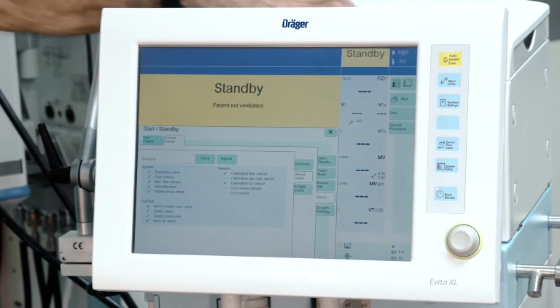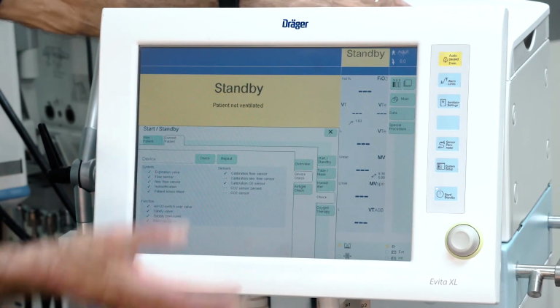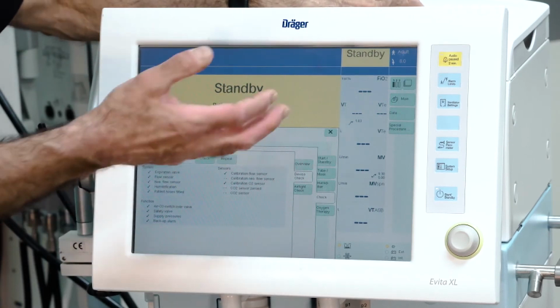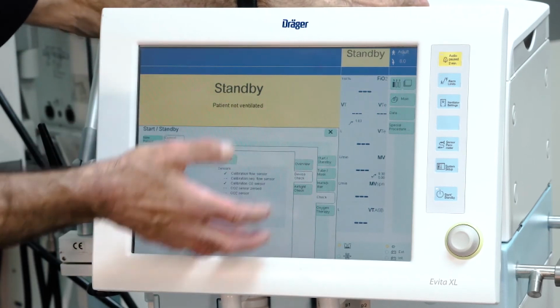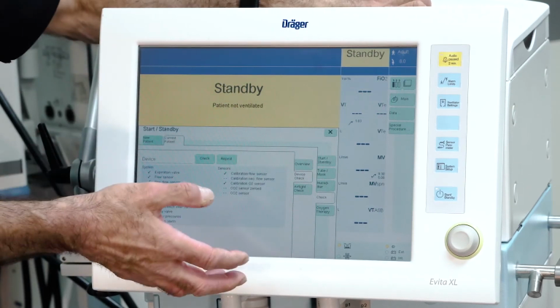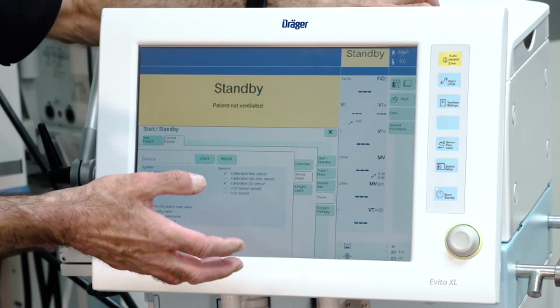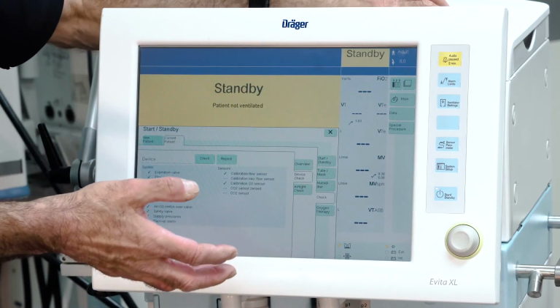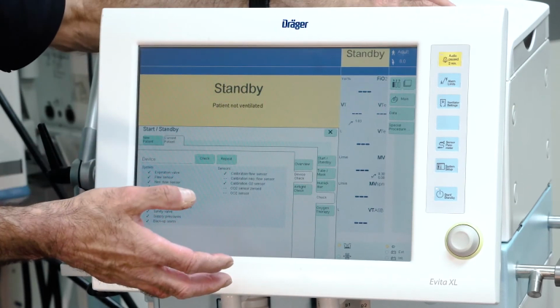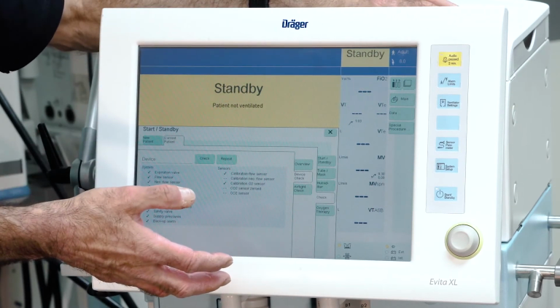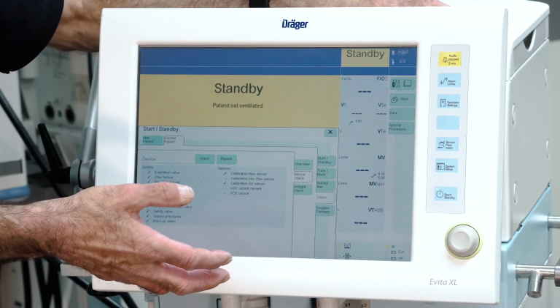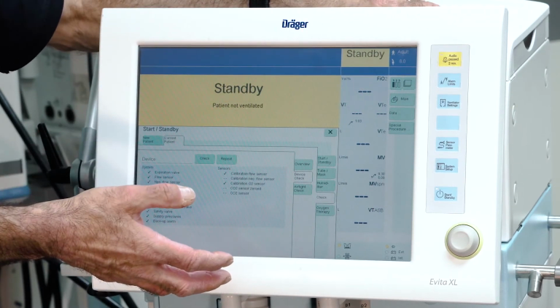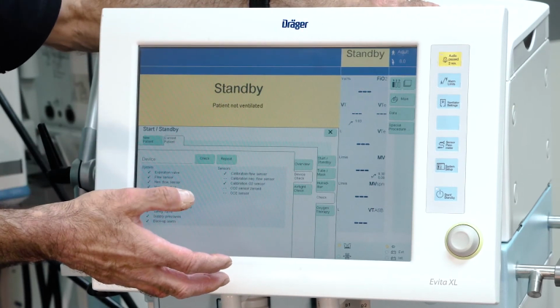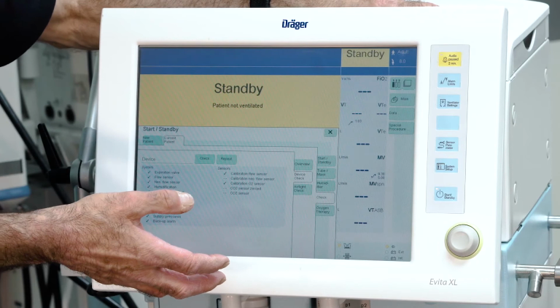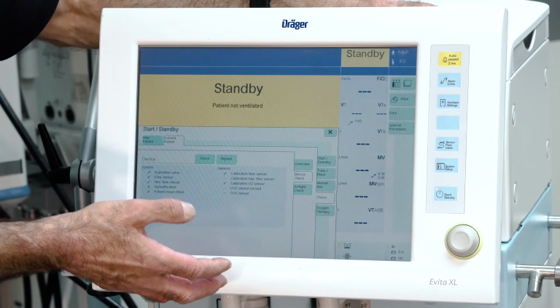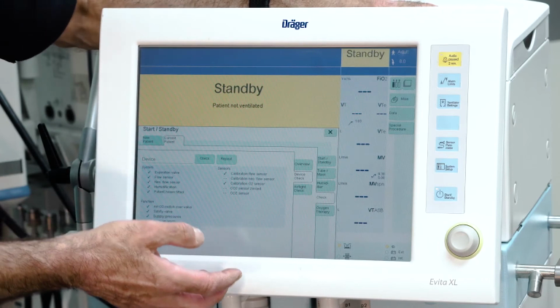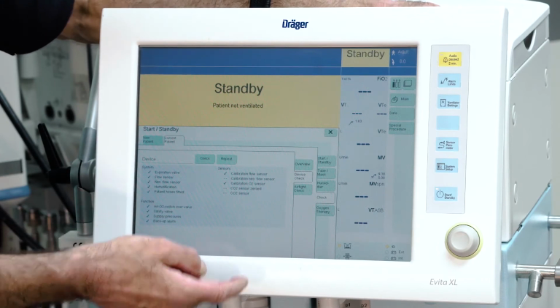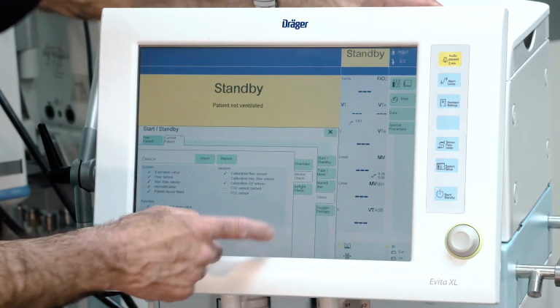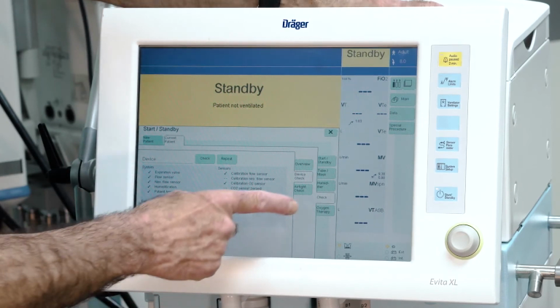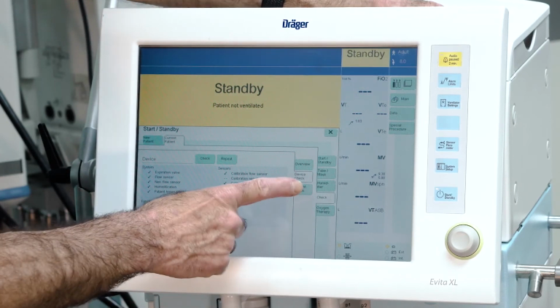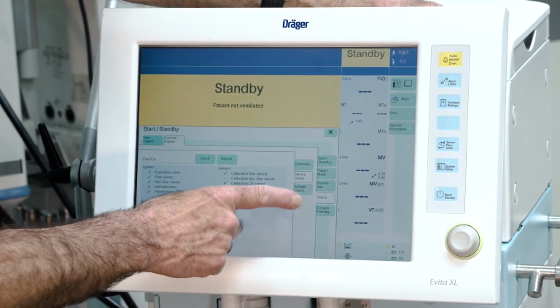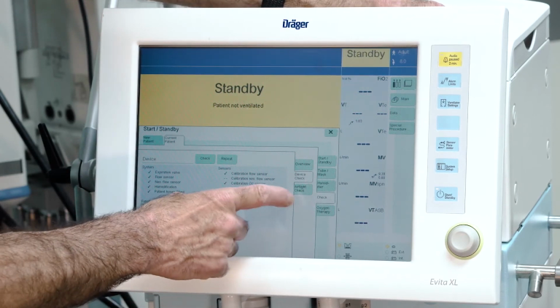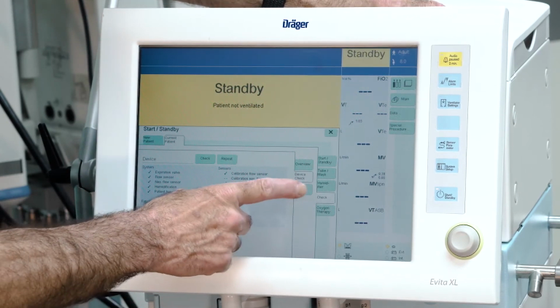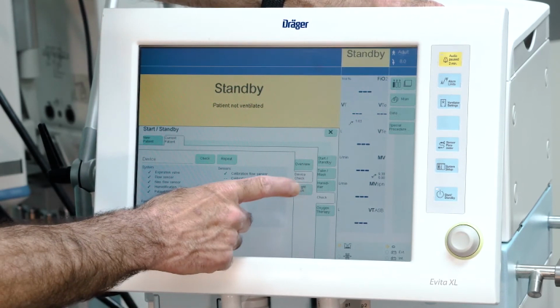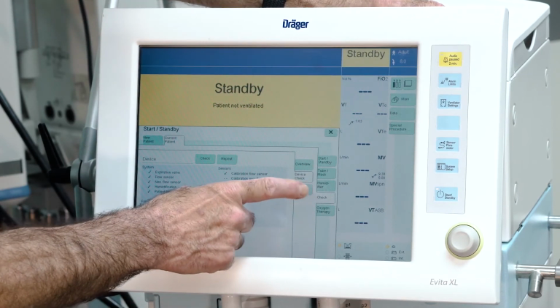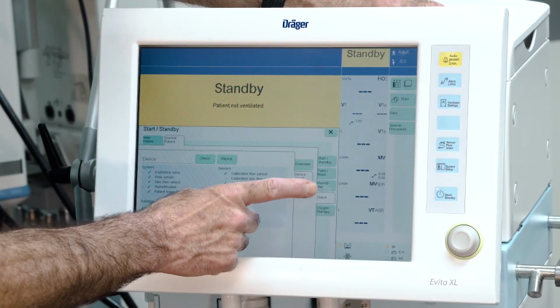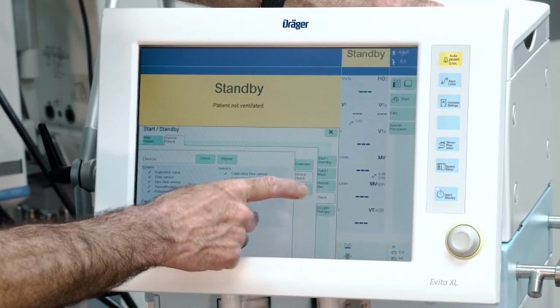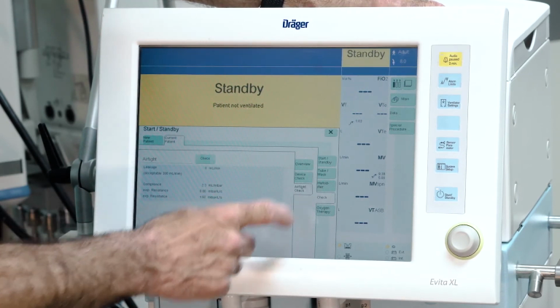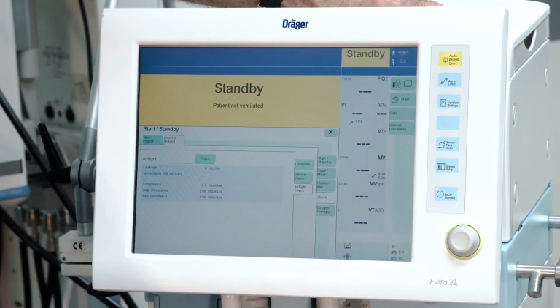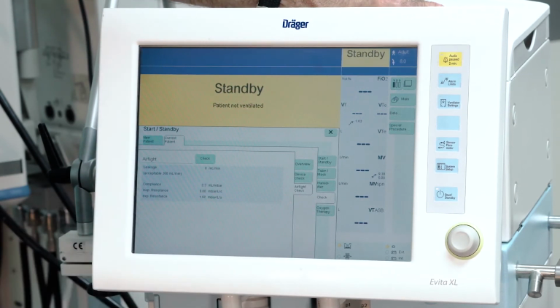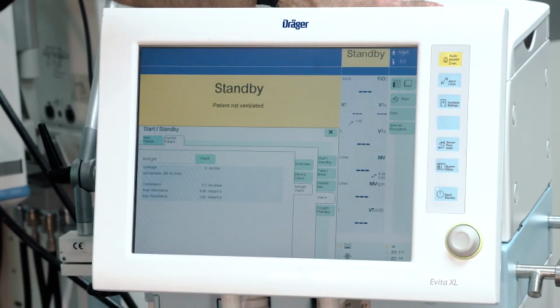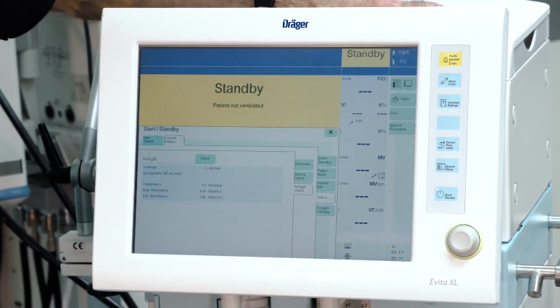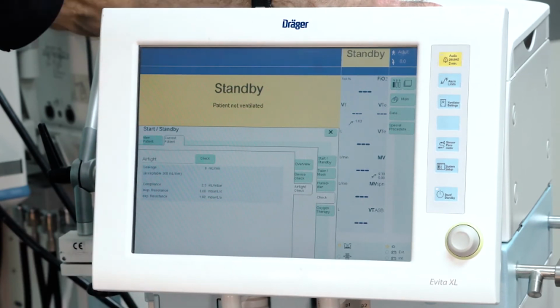As soon as the device check is completed, select breathing hose system test.